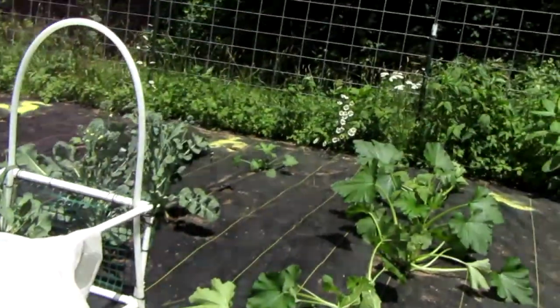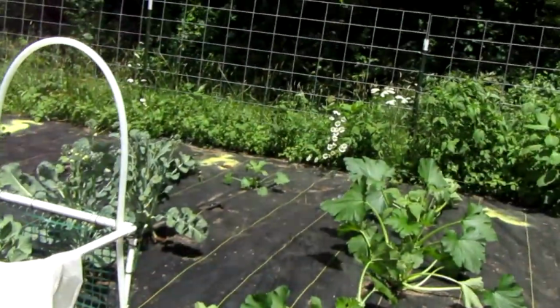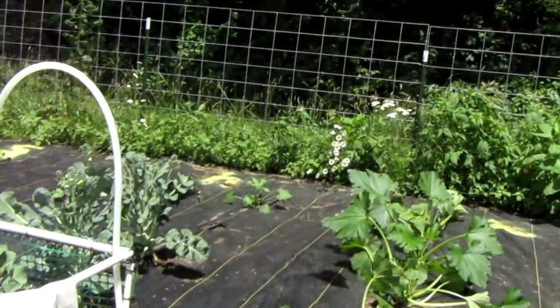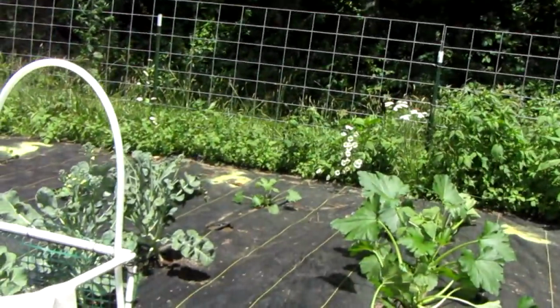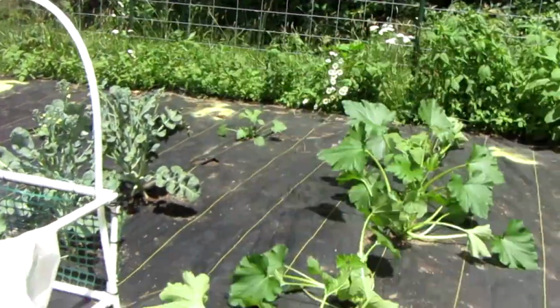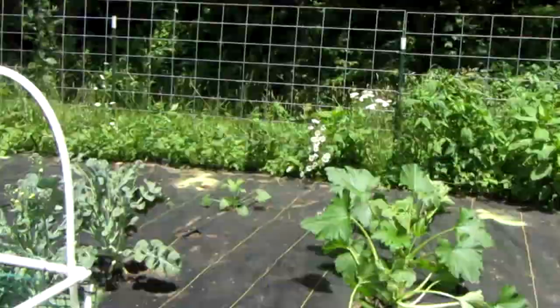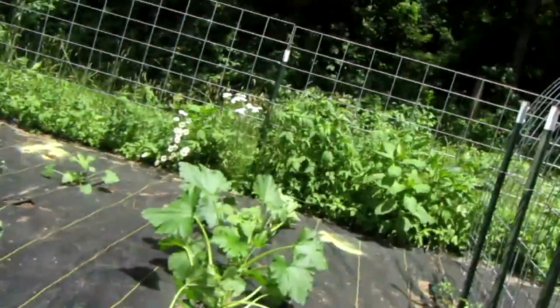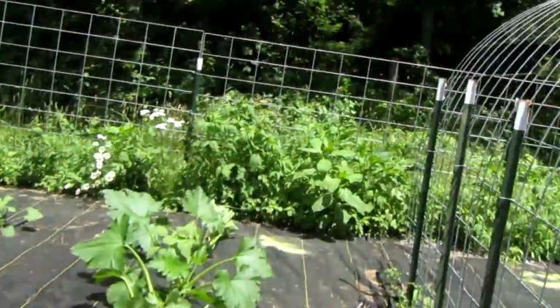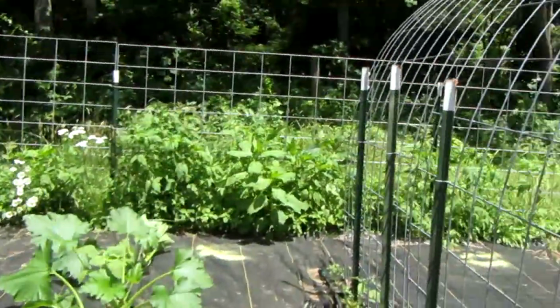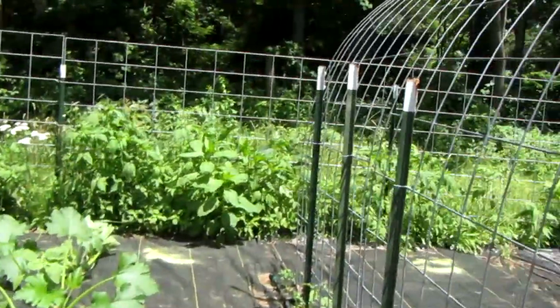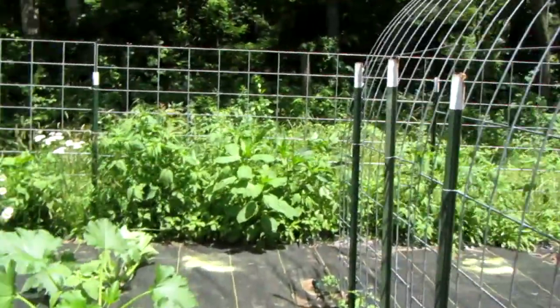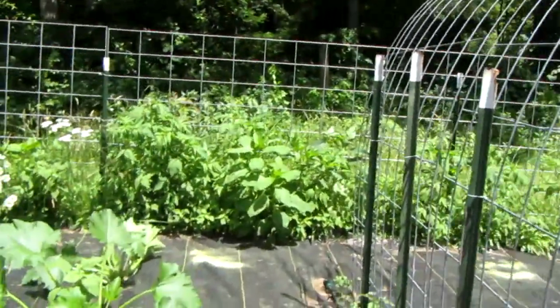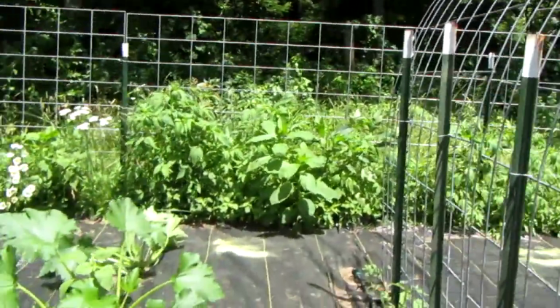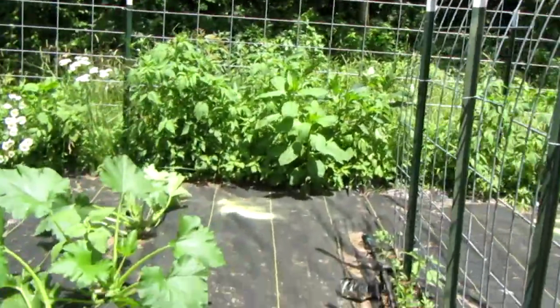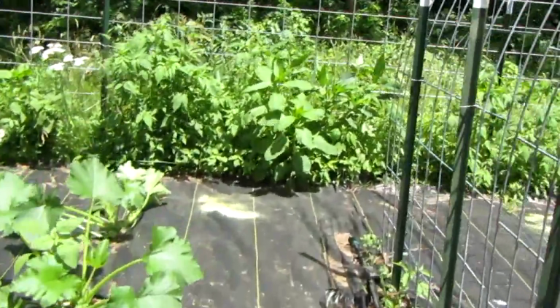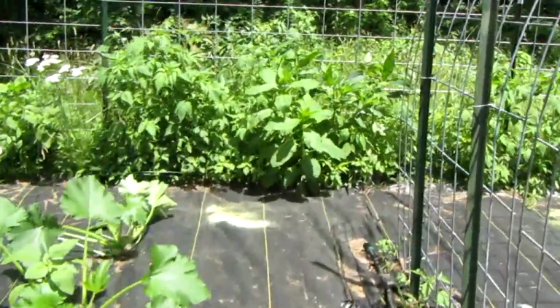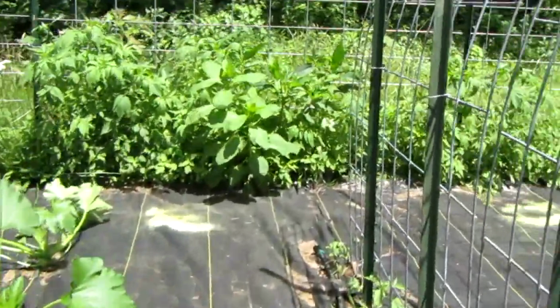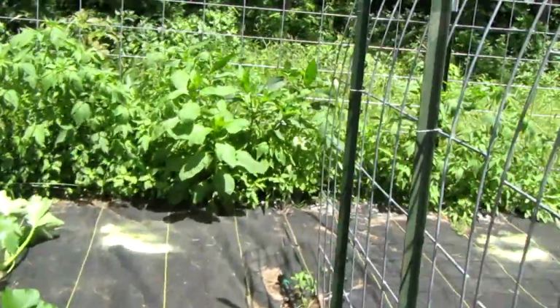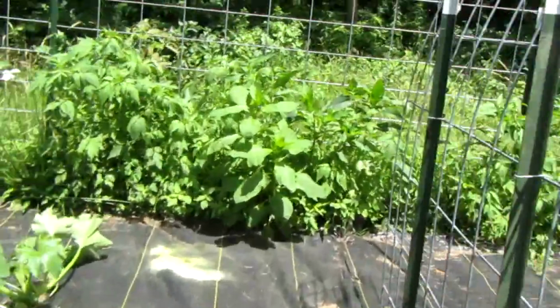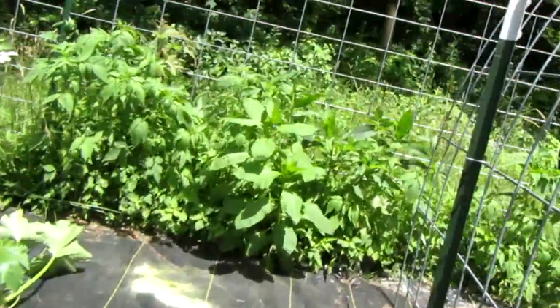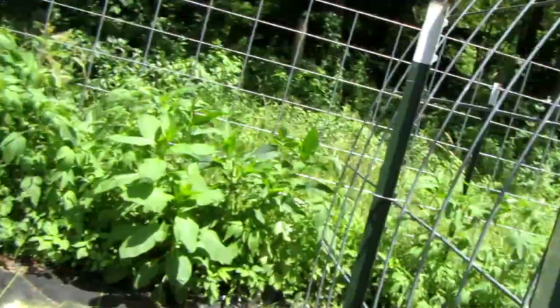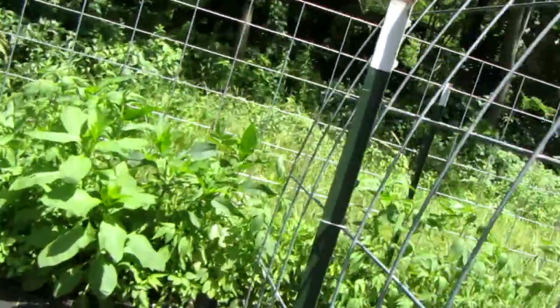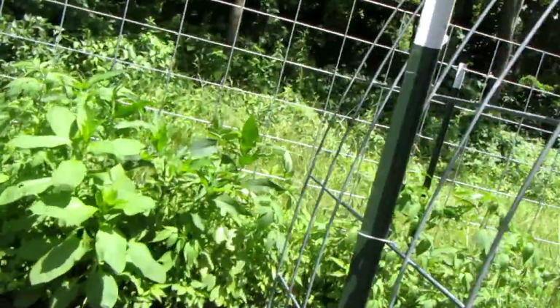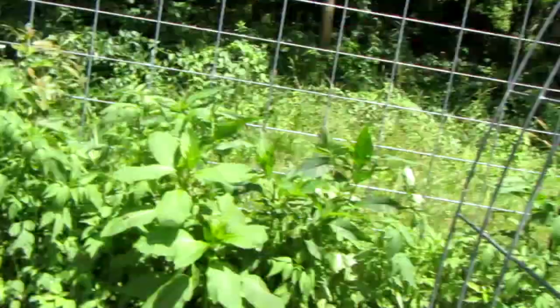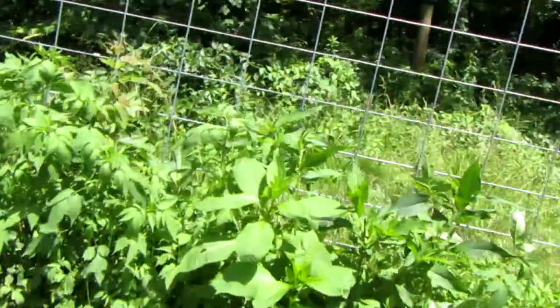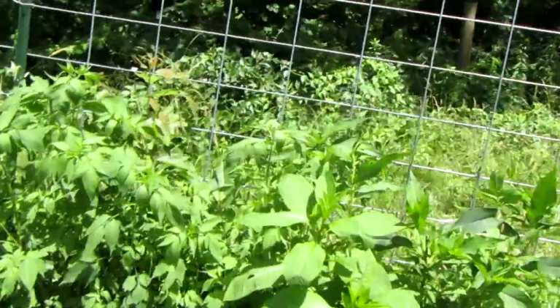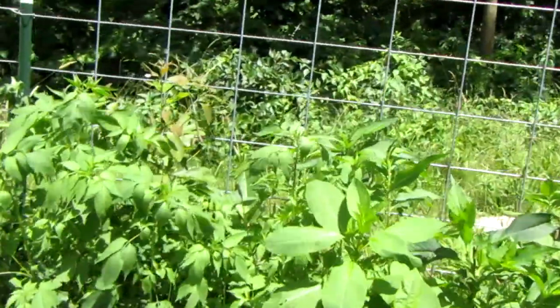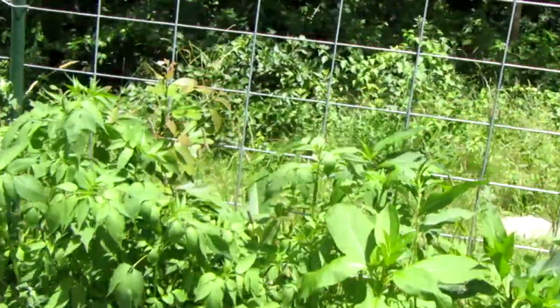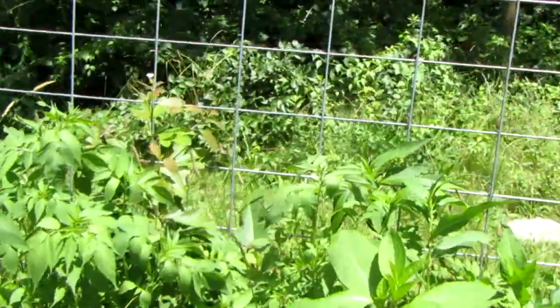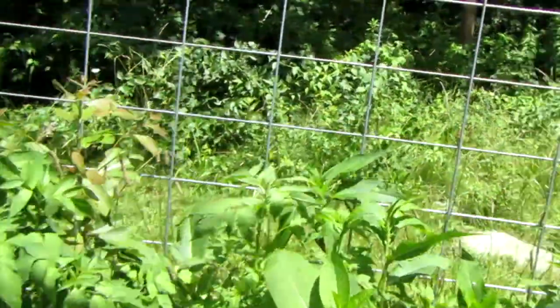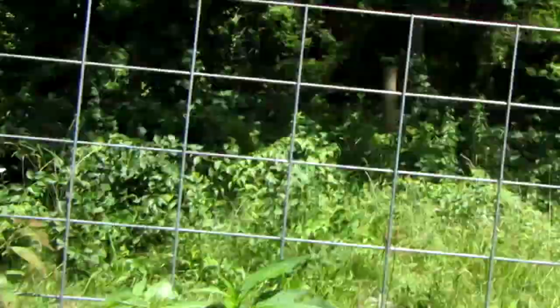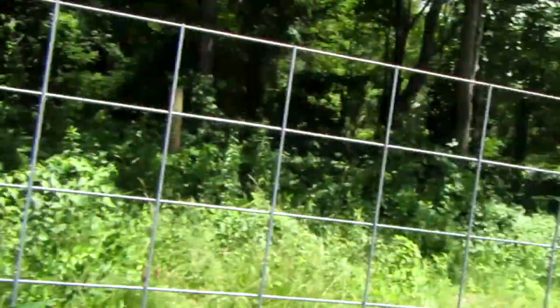If more than one seedling comes up in the same spot, try to pull out the weaker one. The one that looks more healthy should be the dominant plant kept.